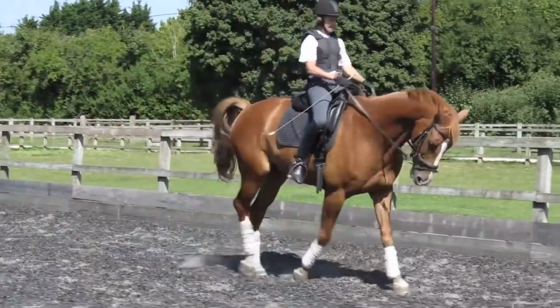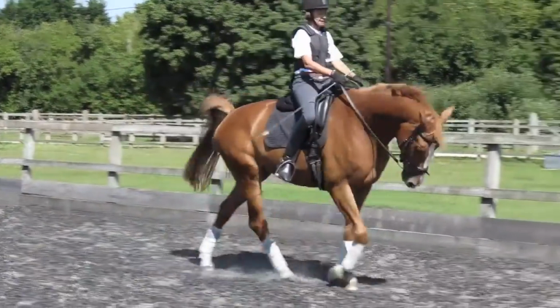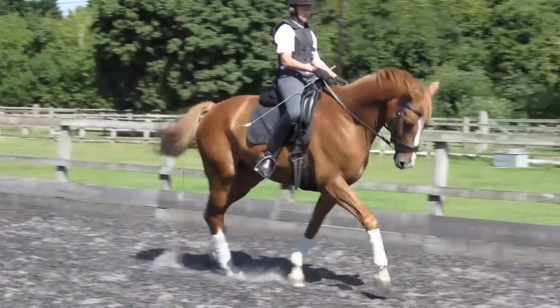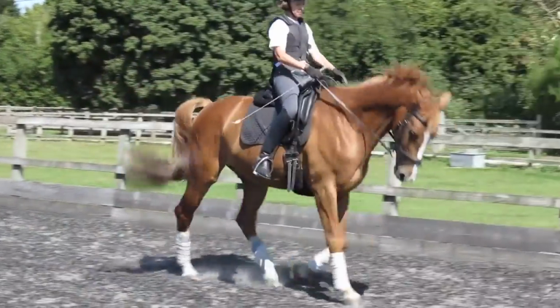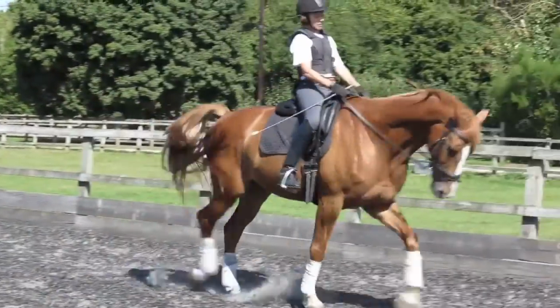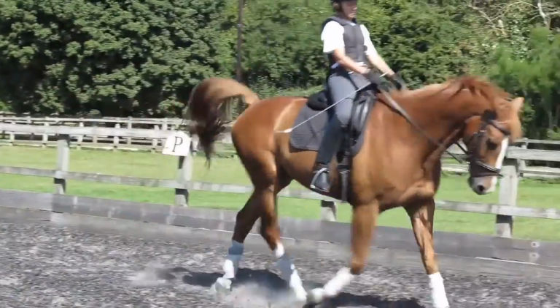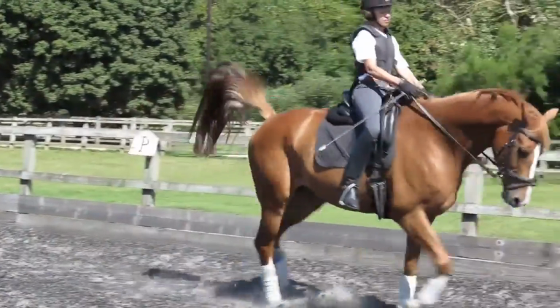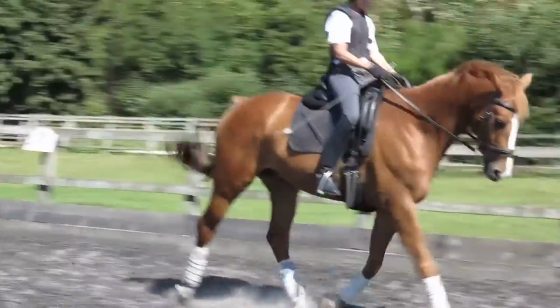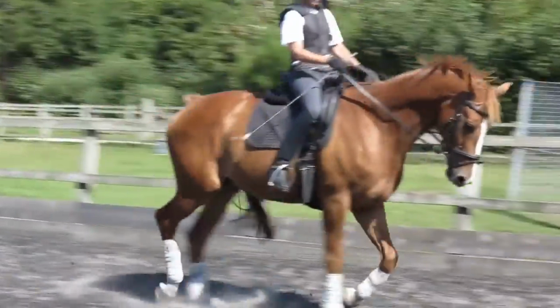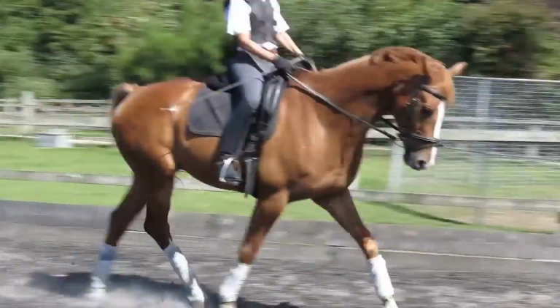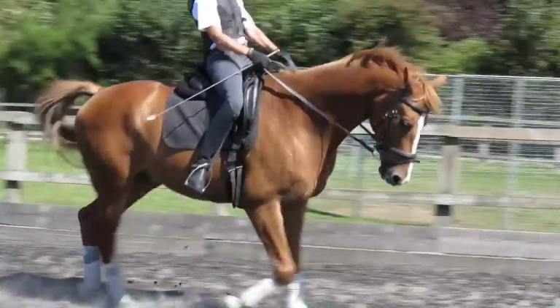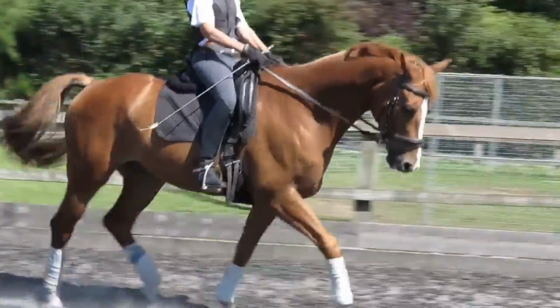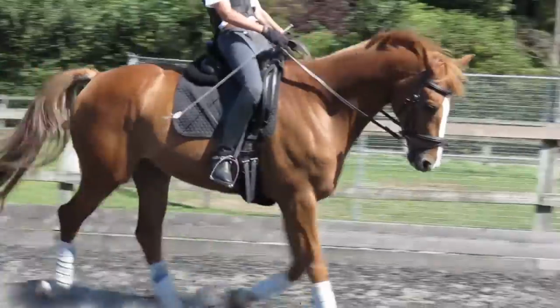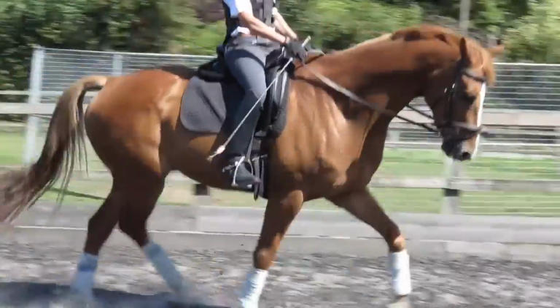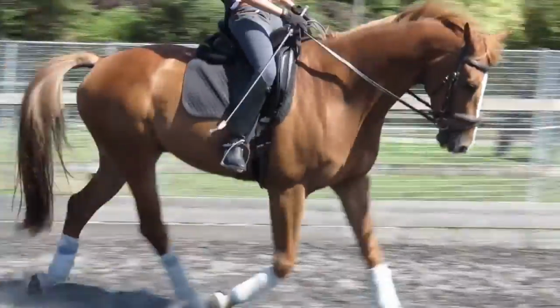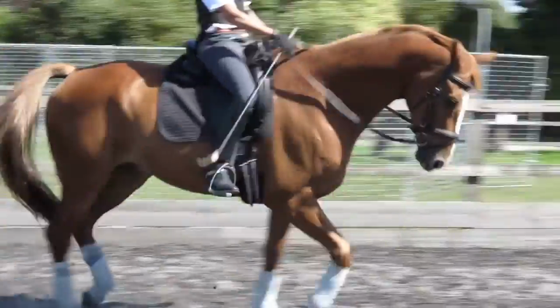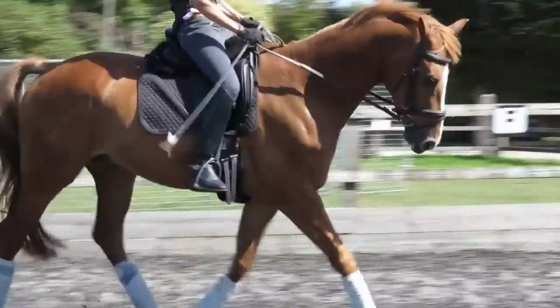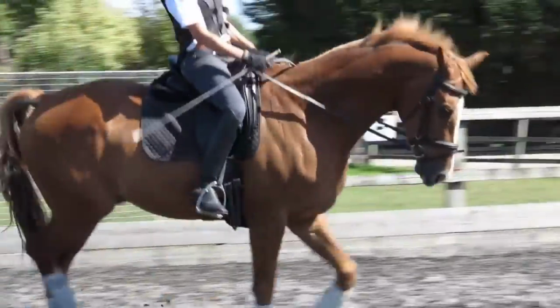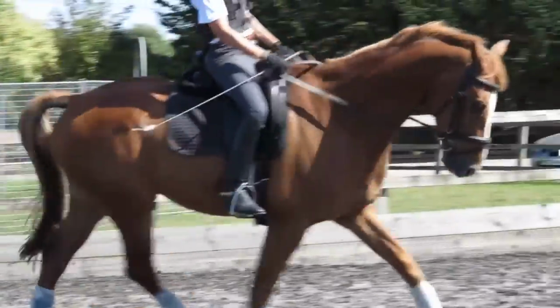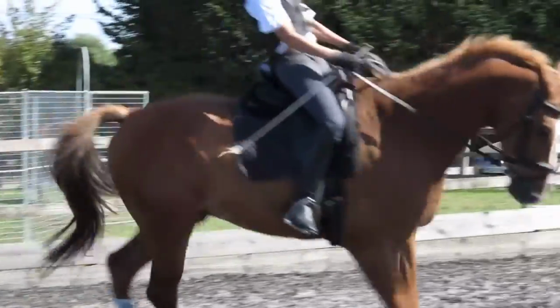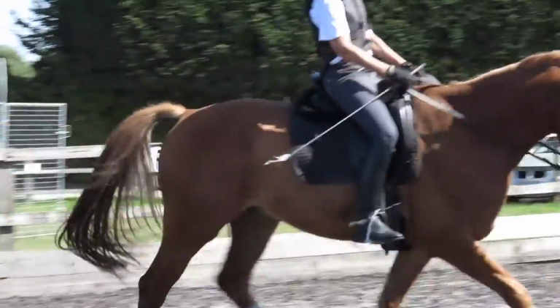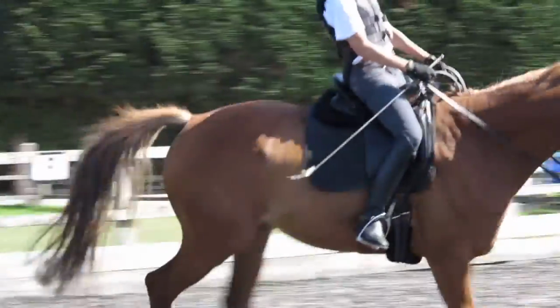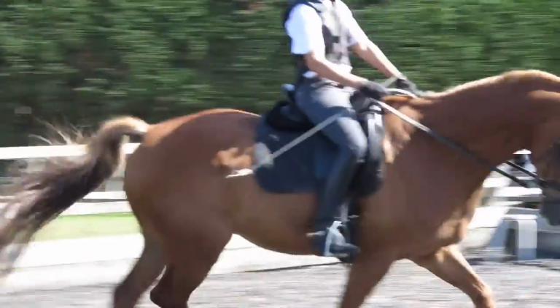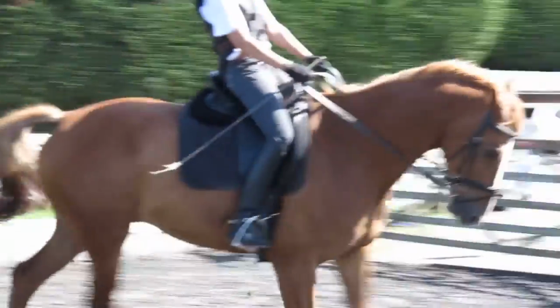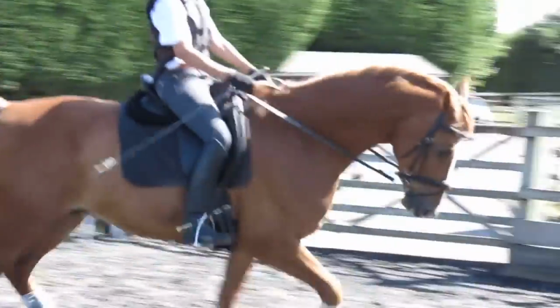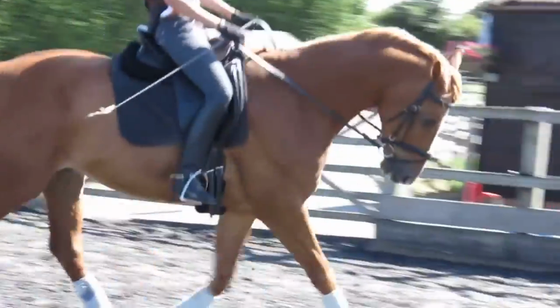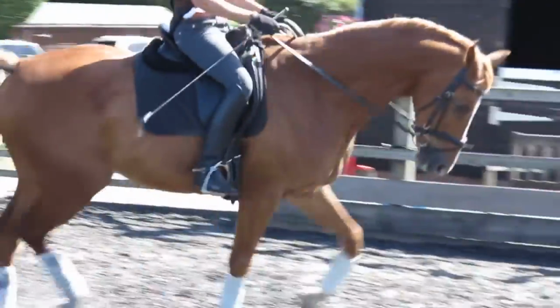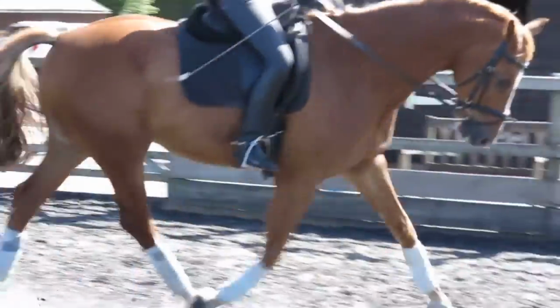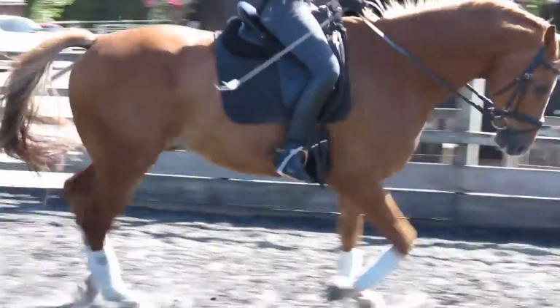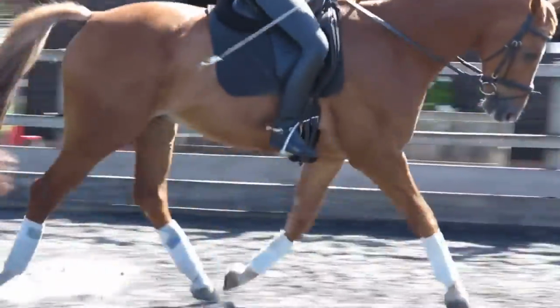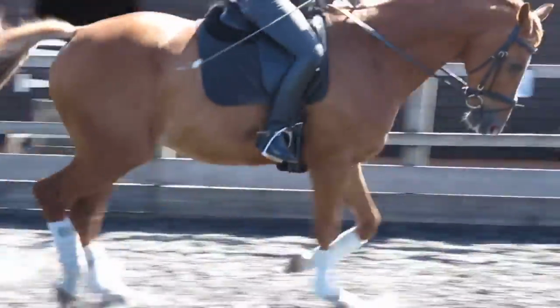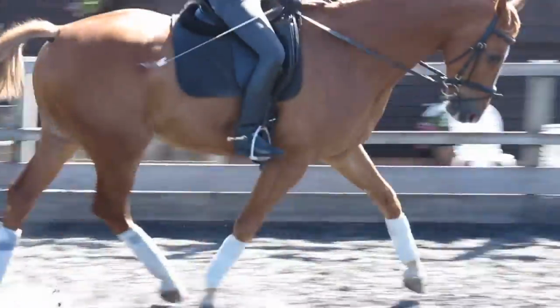Shorten up your reins. Hands forward. Take a little bit more hold. He's good about that. That's good.